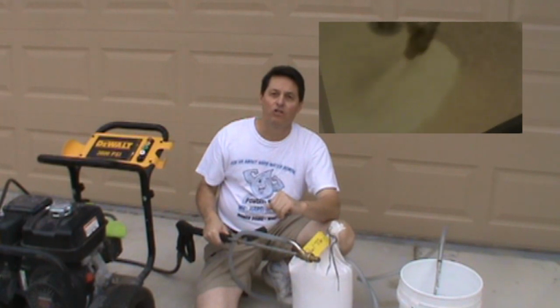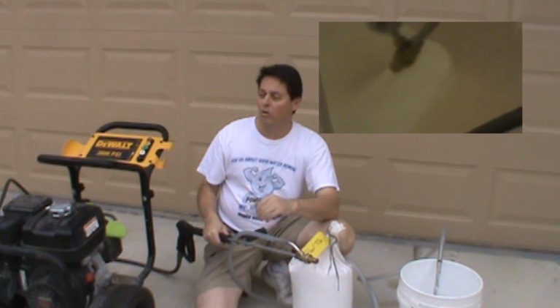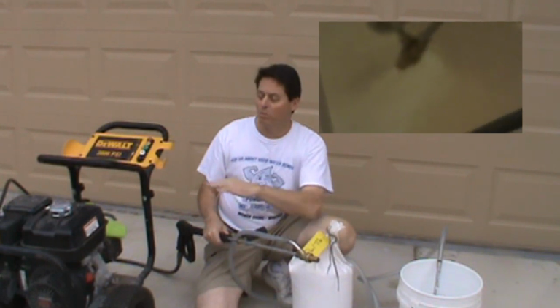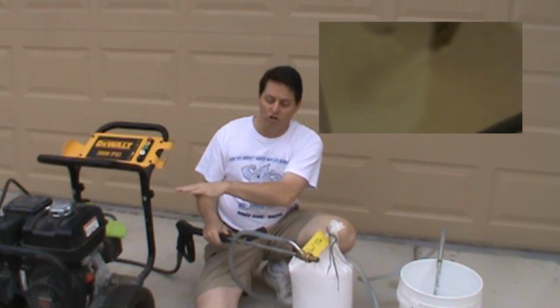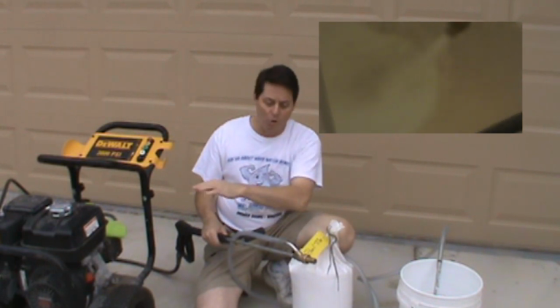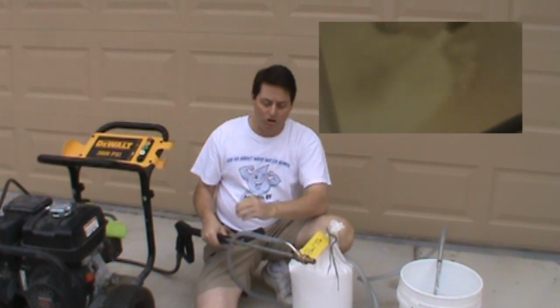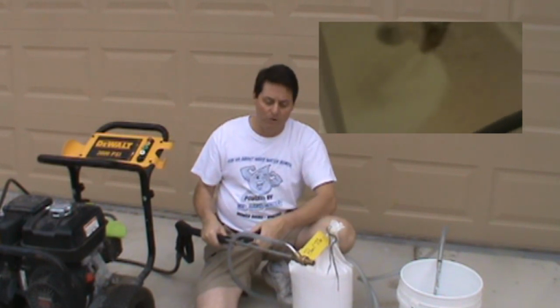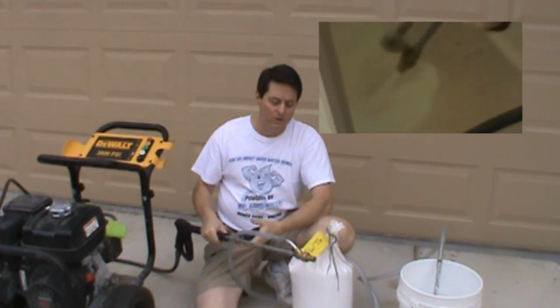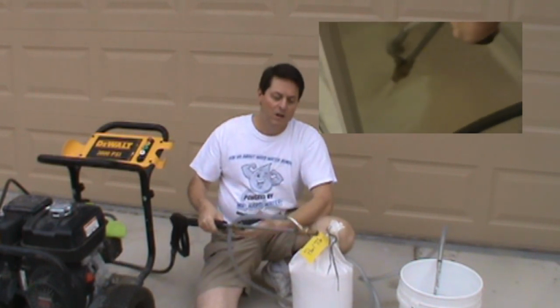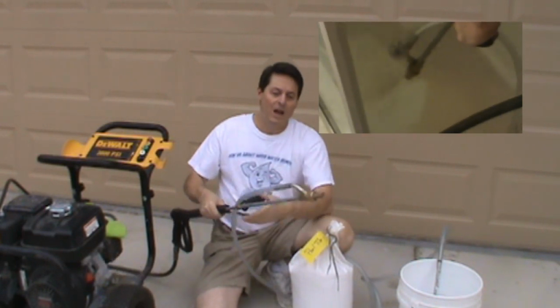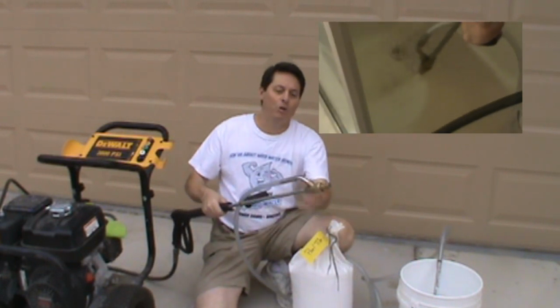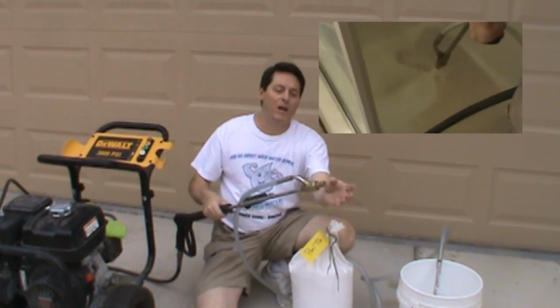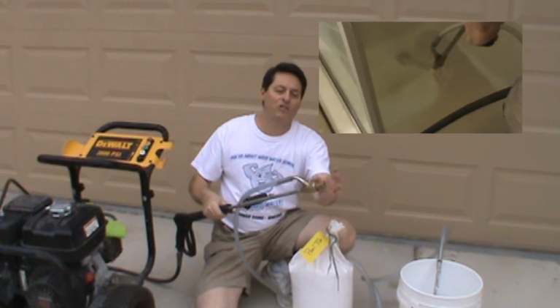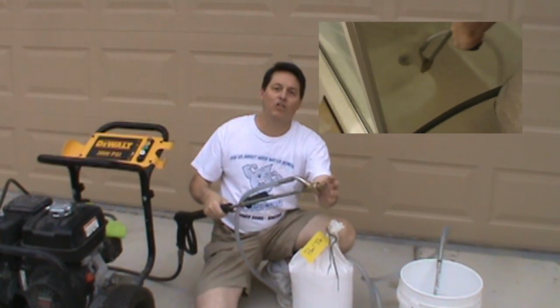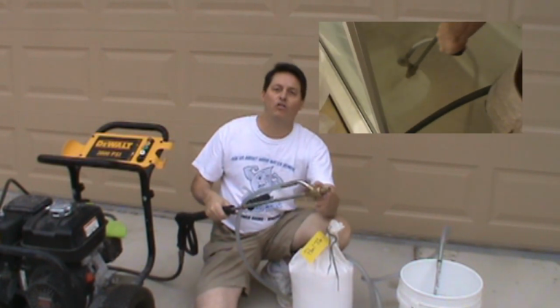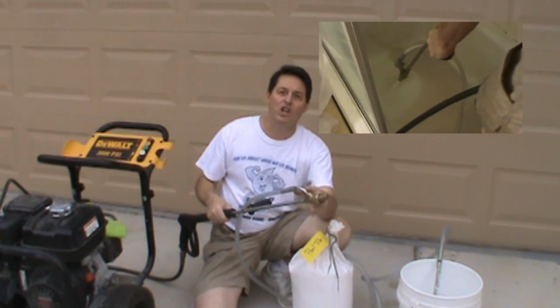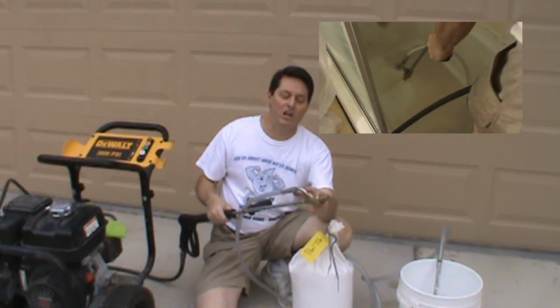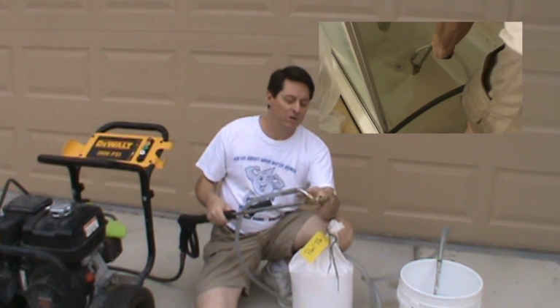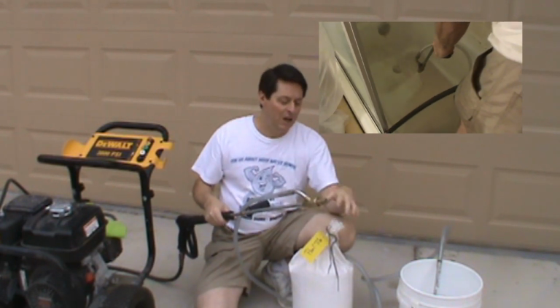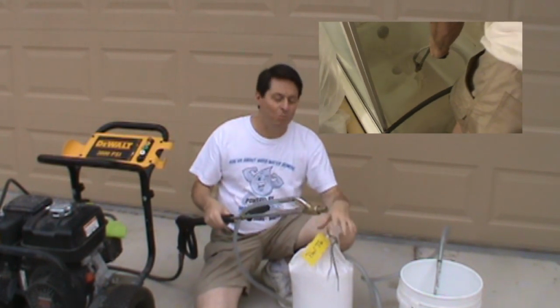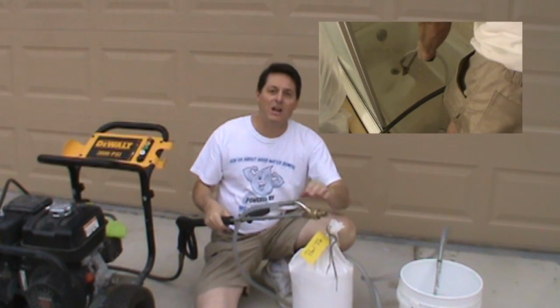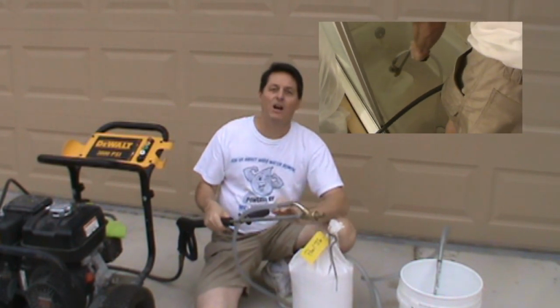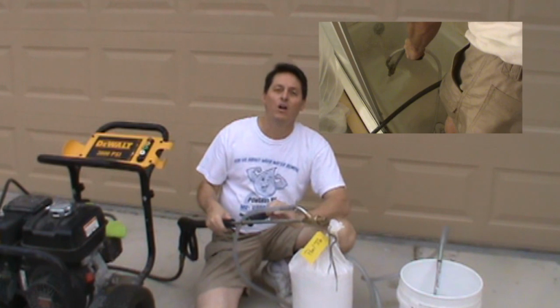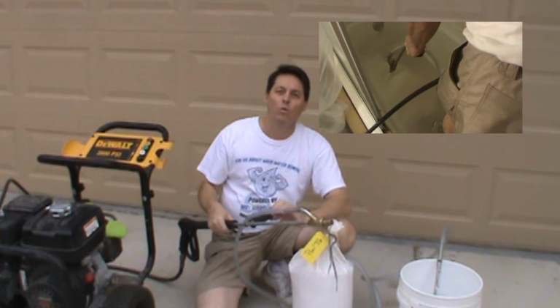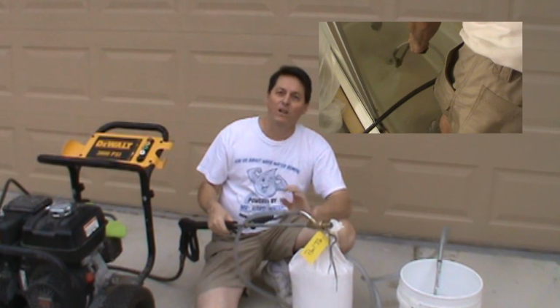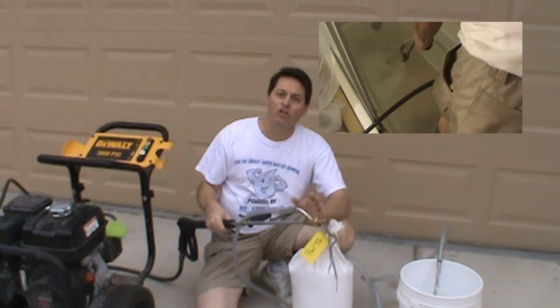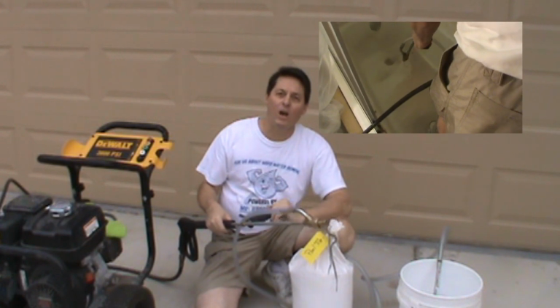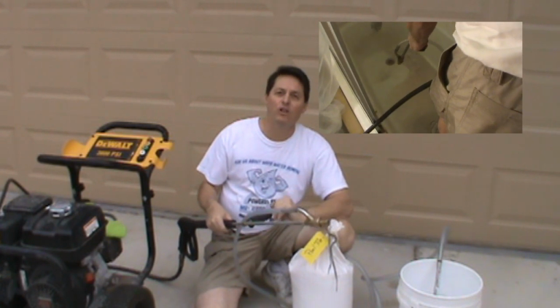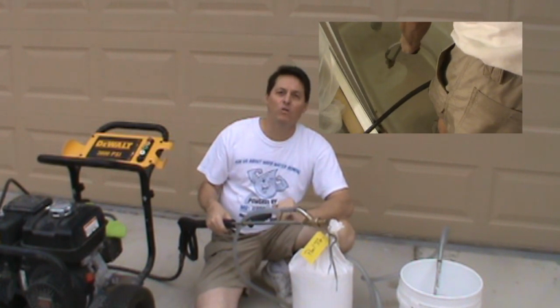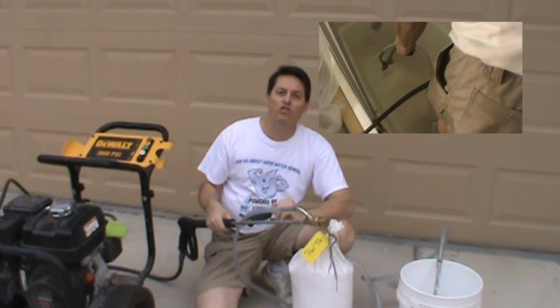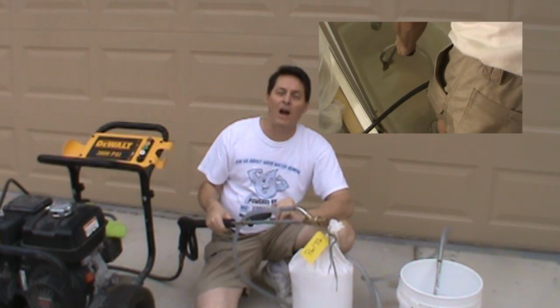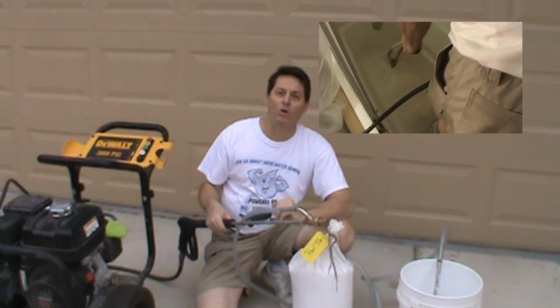So with our pressure washer, our blast accessory kit, and our media, let's go ahead and do this shower.